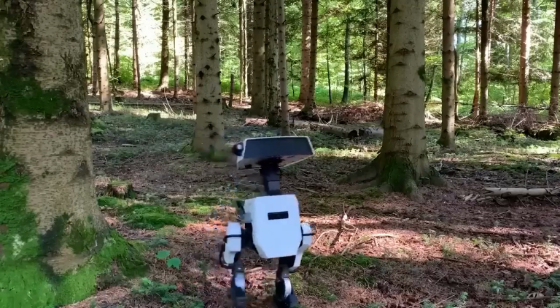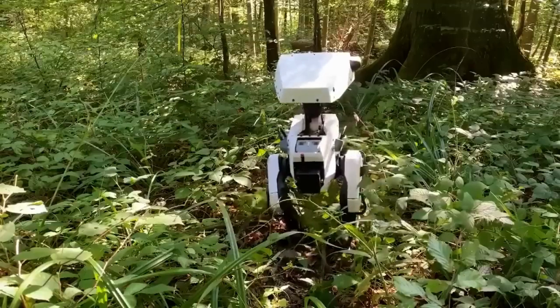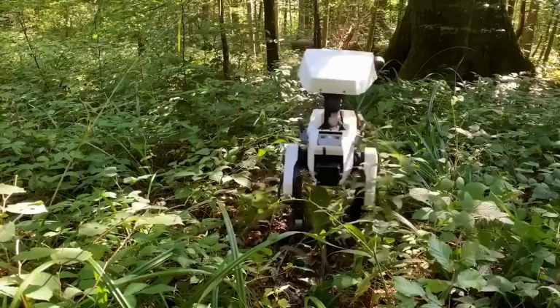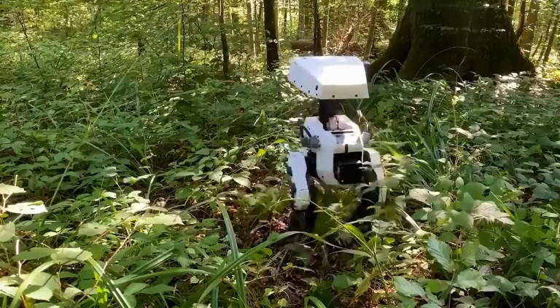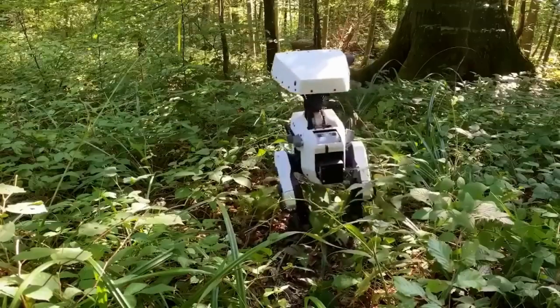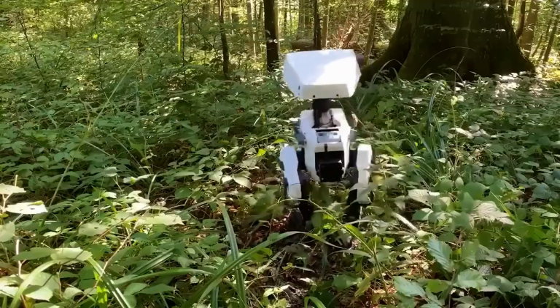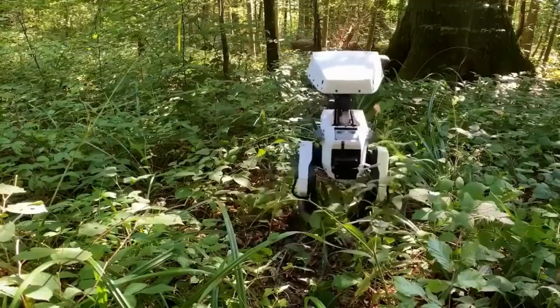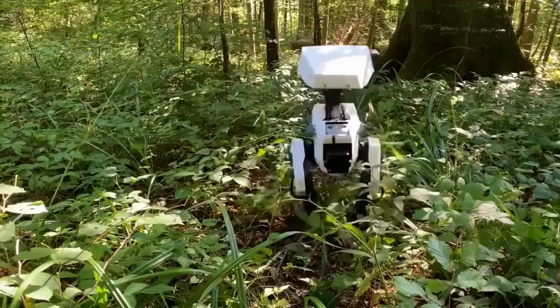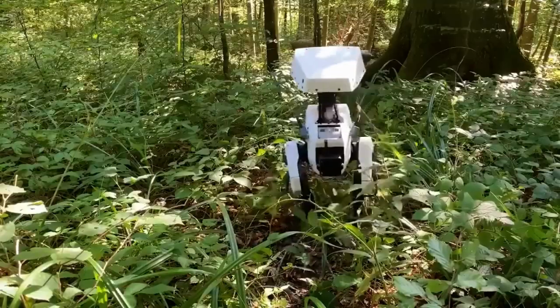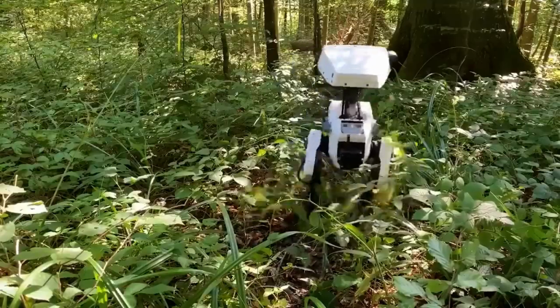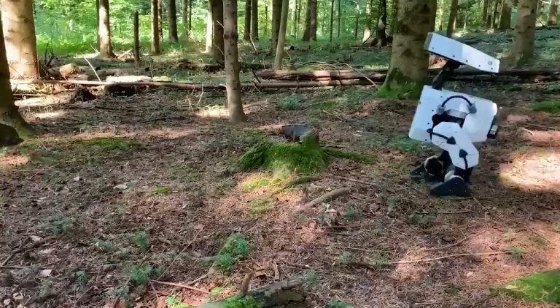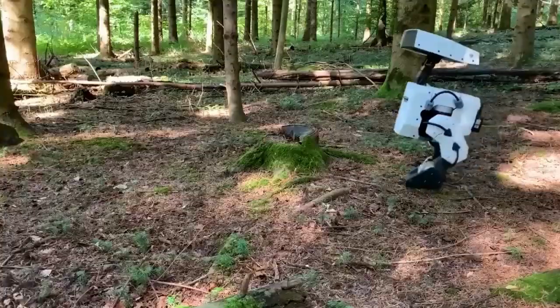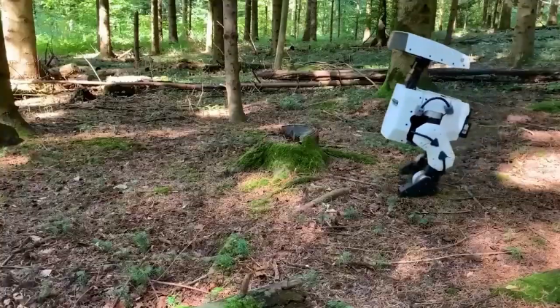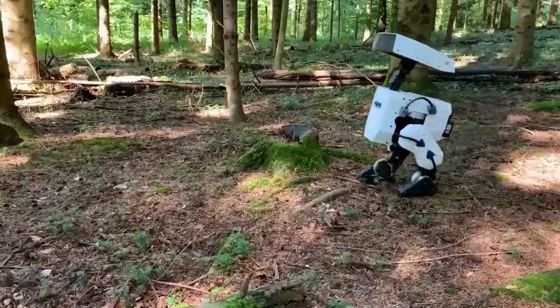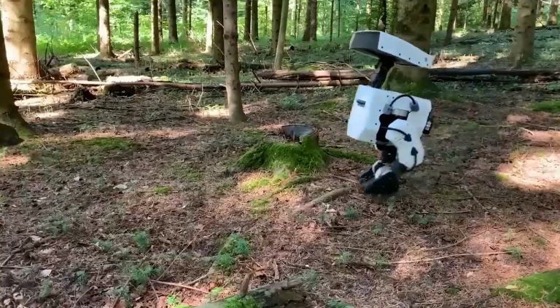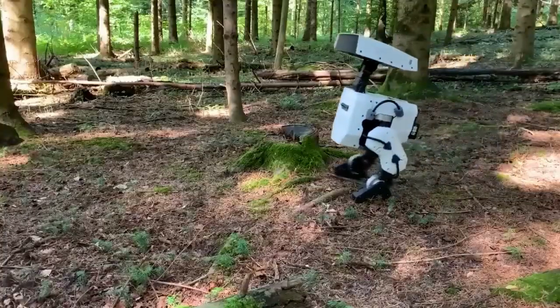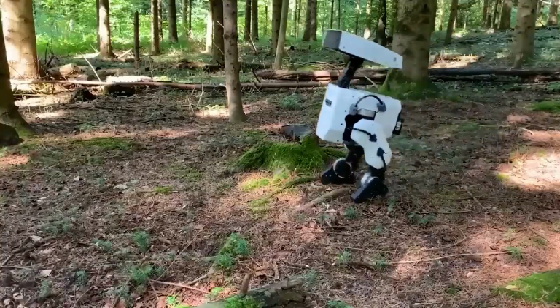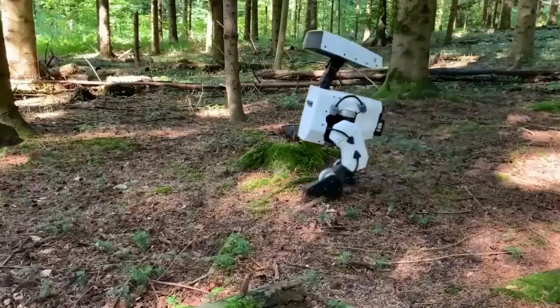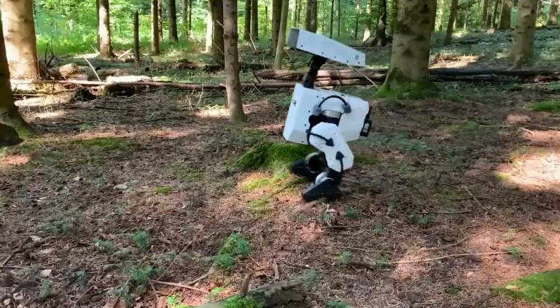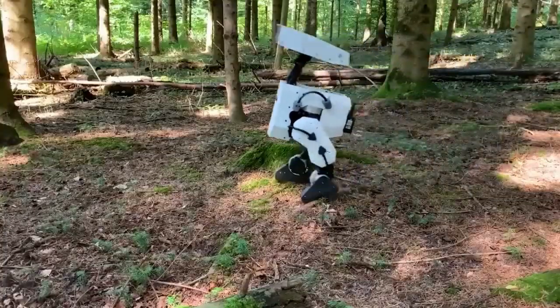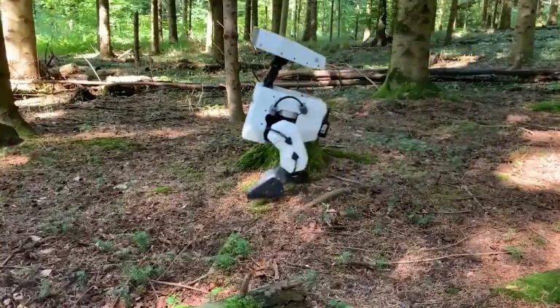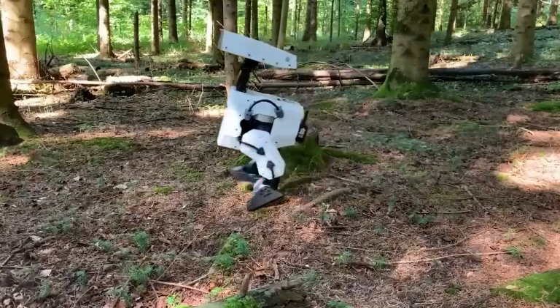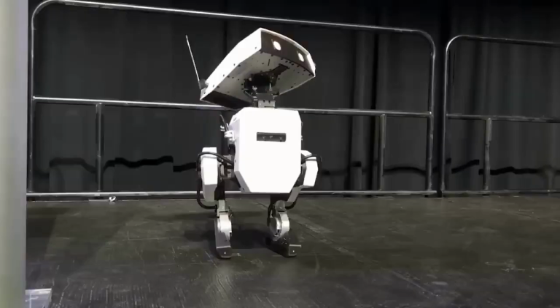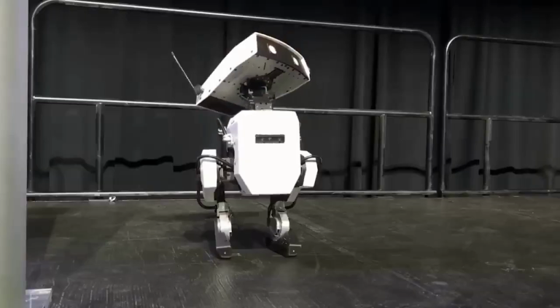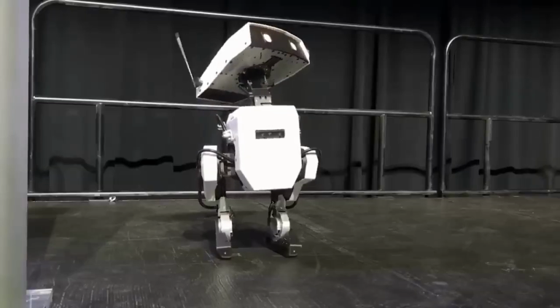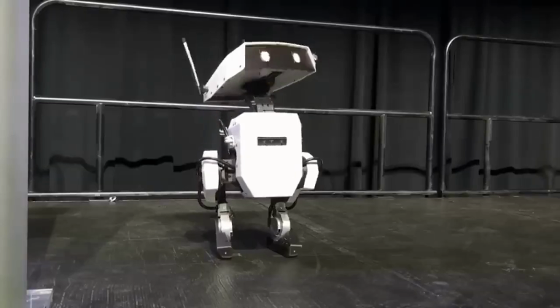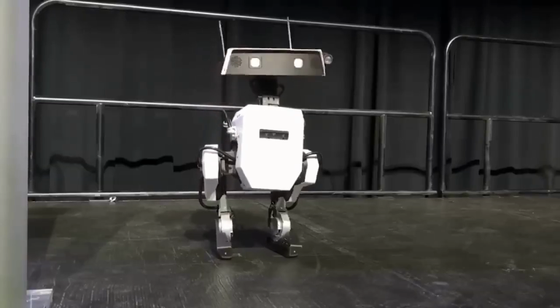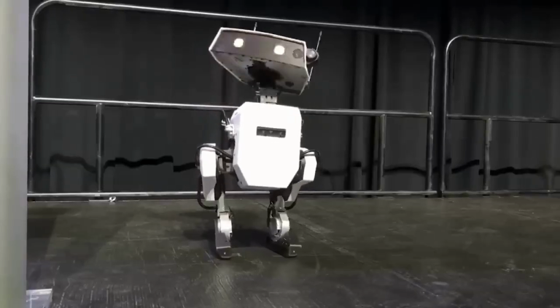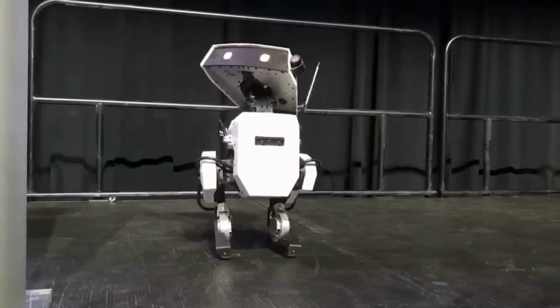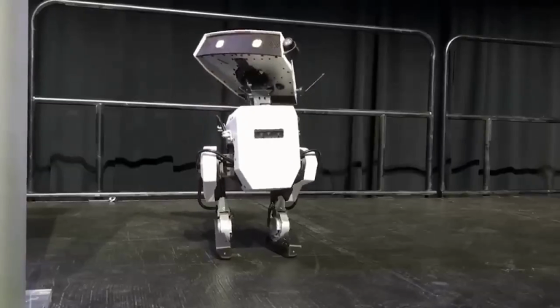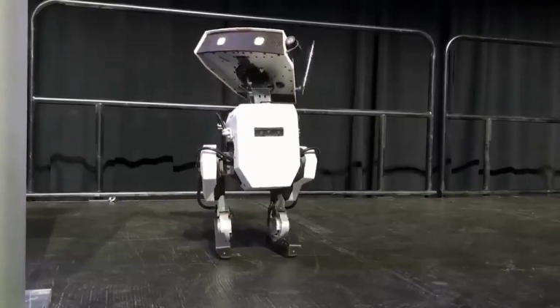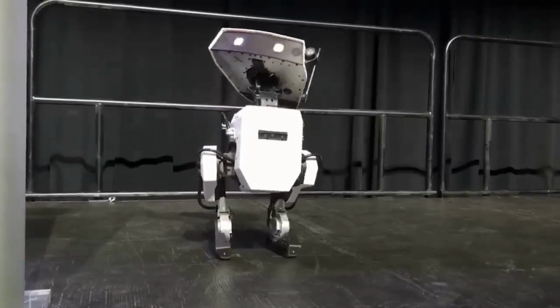Remarkably, it learned to walk through reinforcement learning in months, a task that took other robots years.